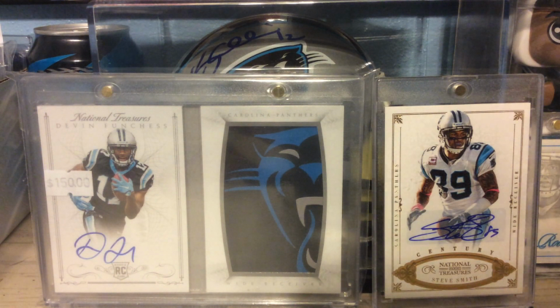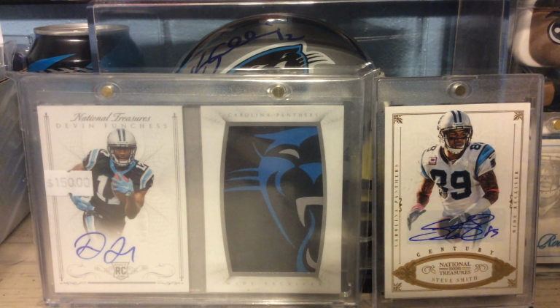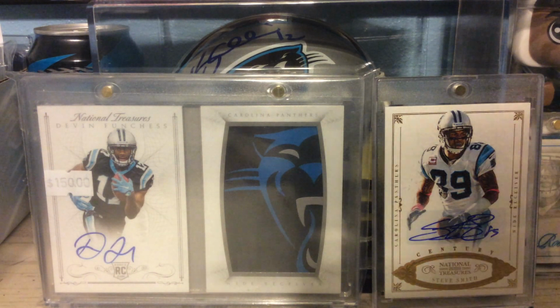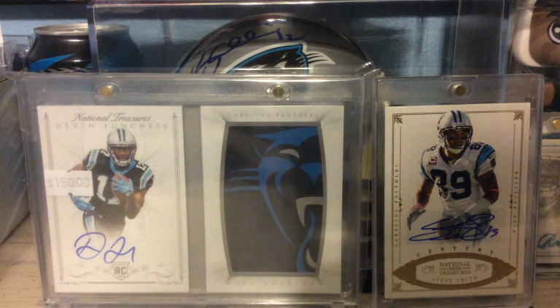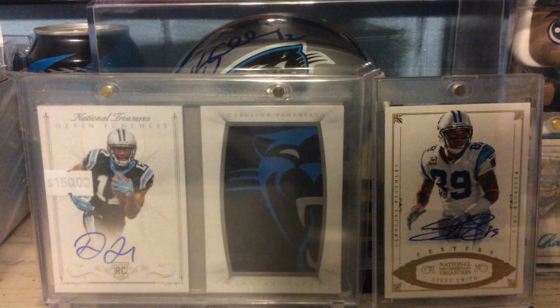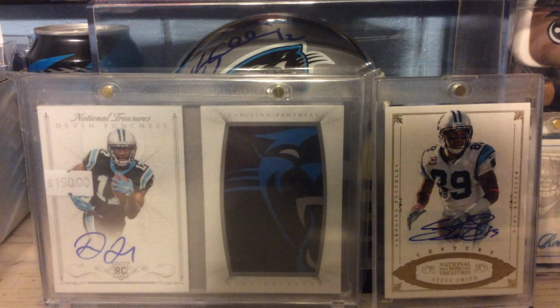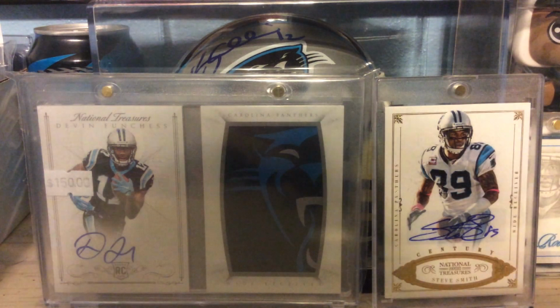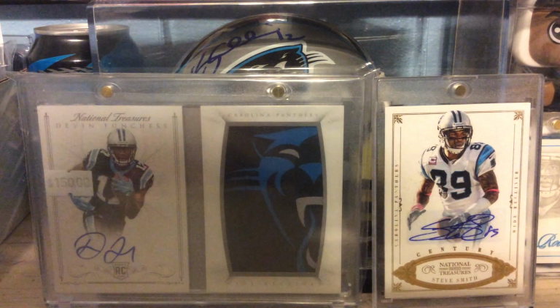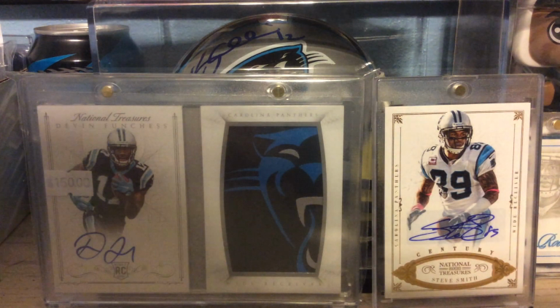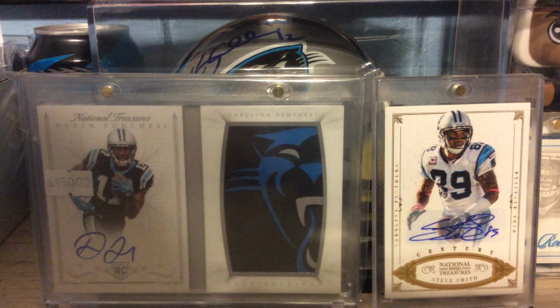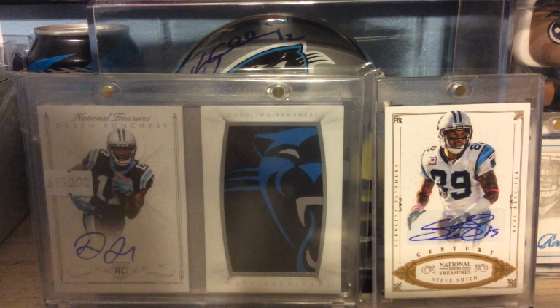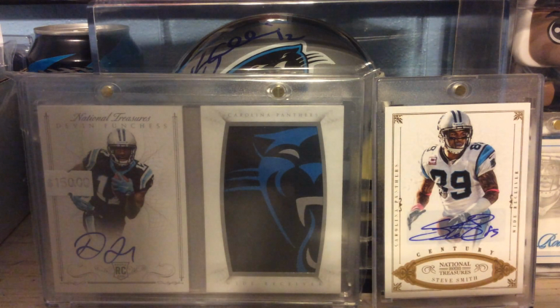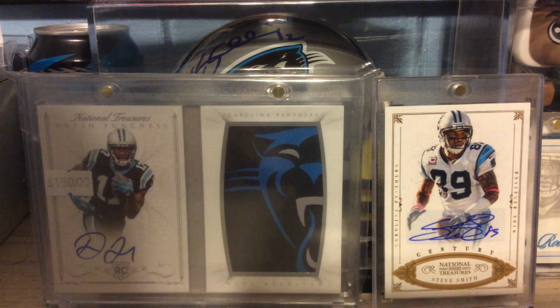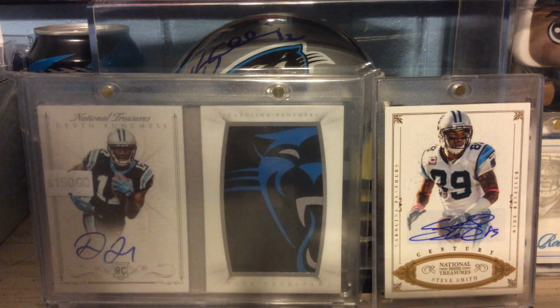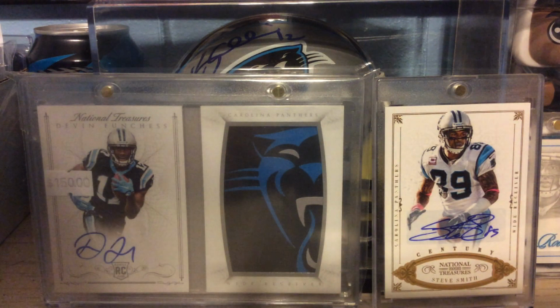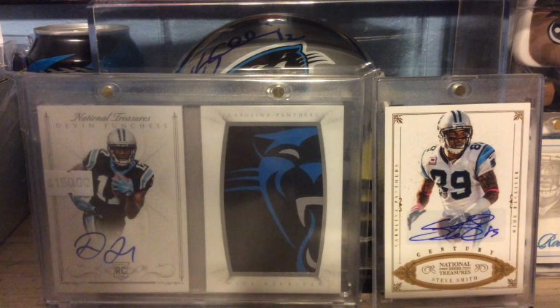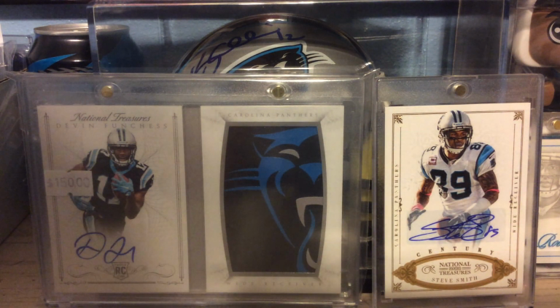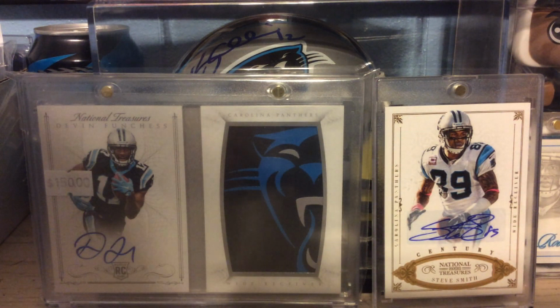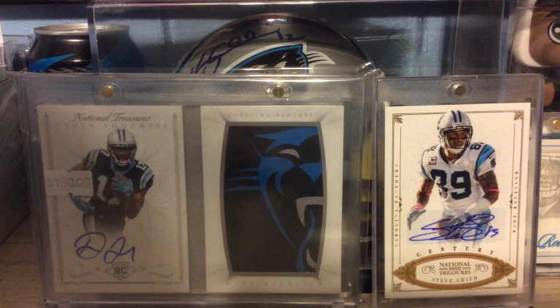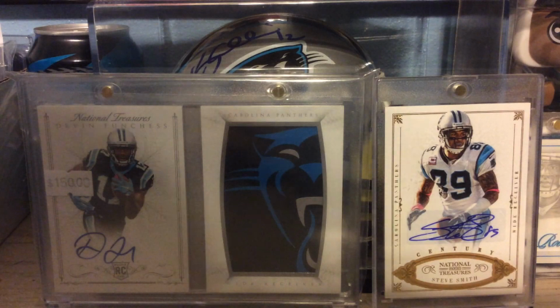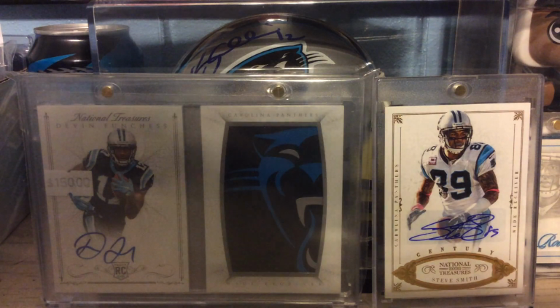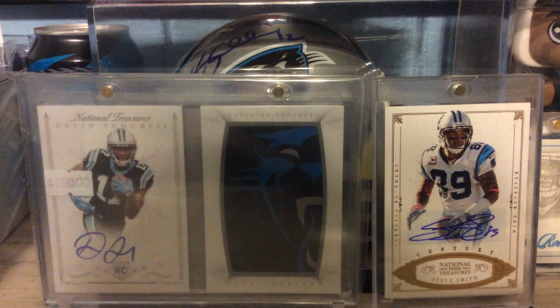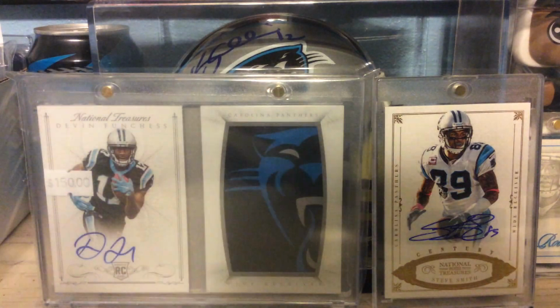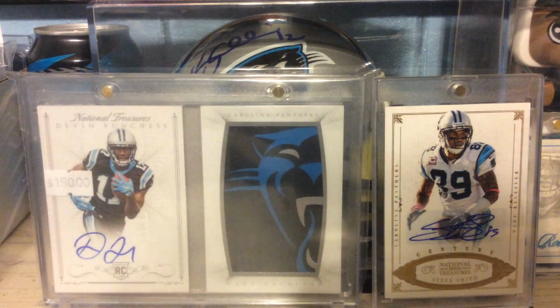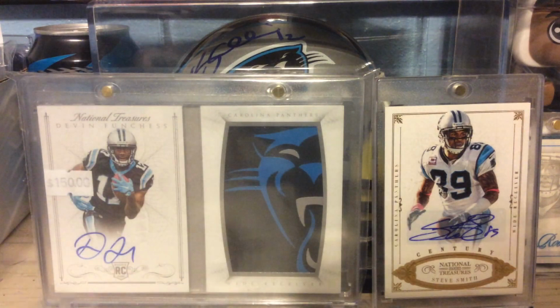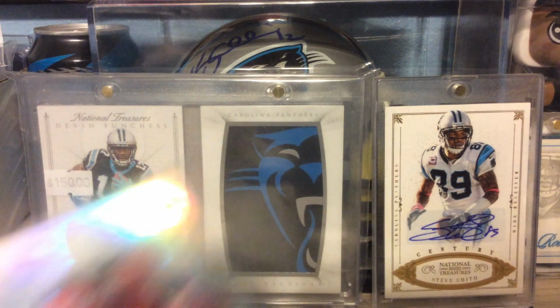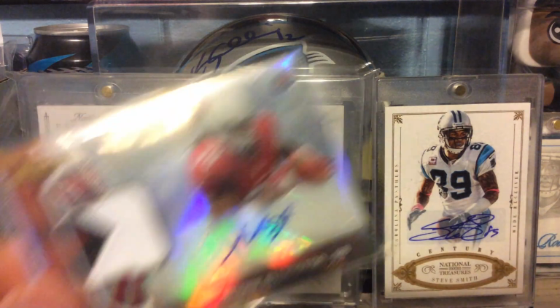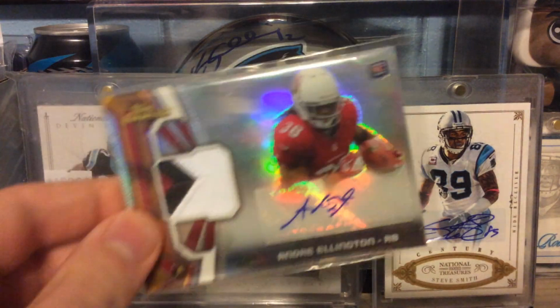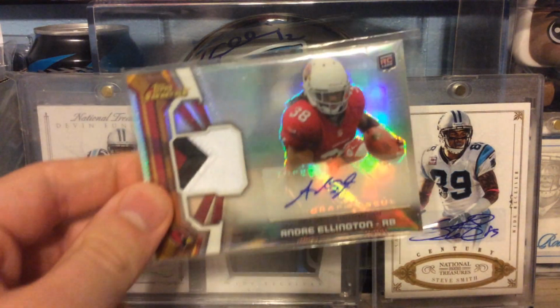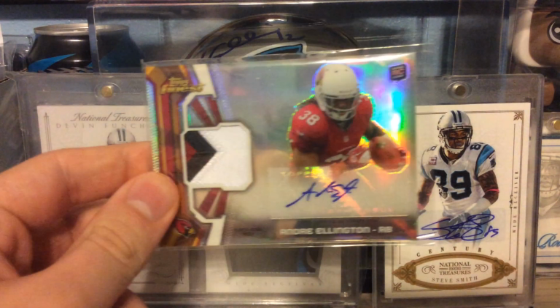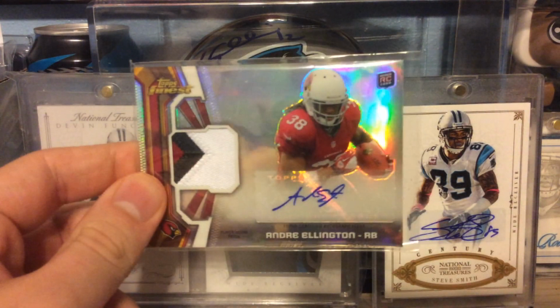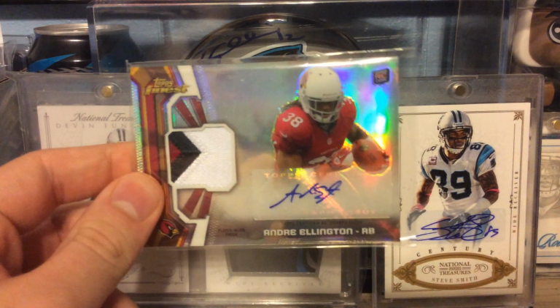Next is out of 2013 Finest. This is a three-color patch autograph of Andre Ellington.